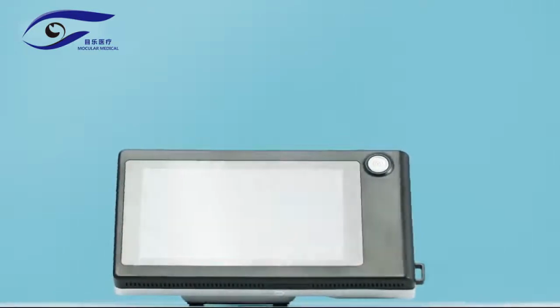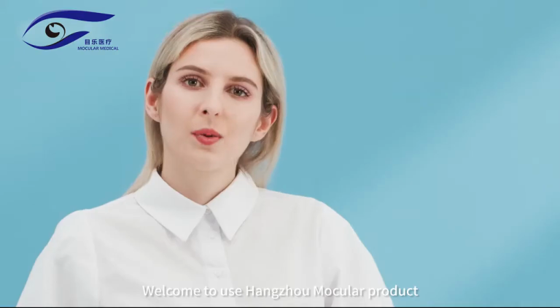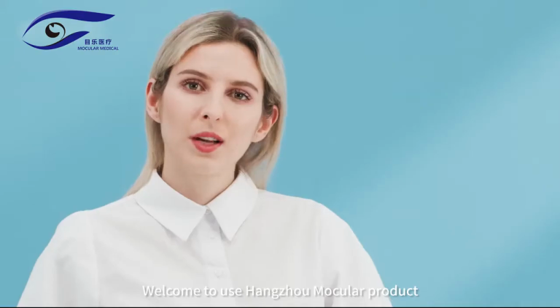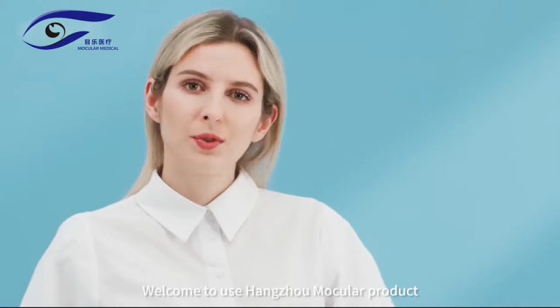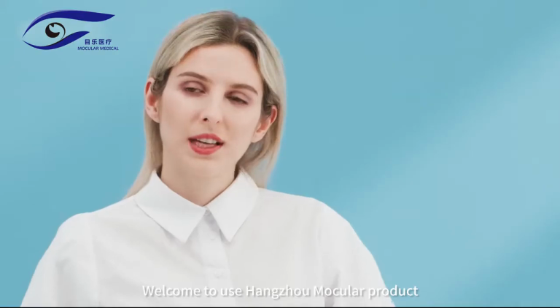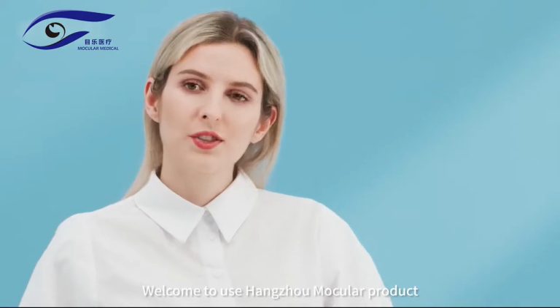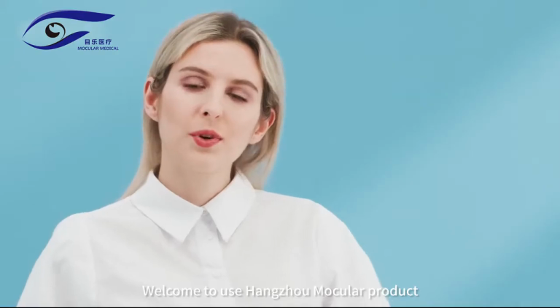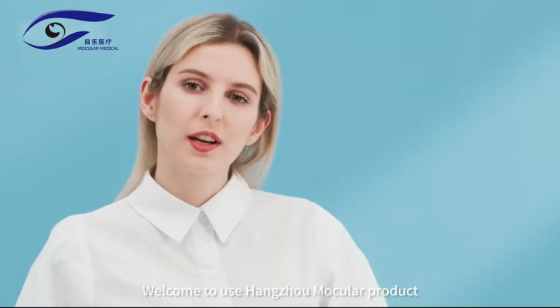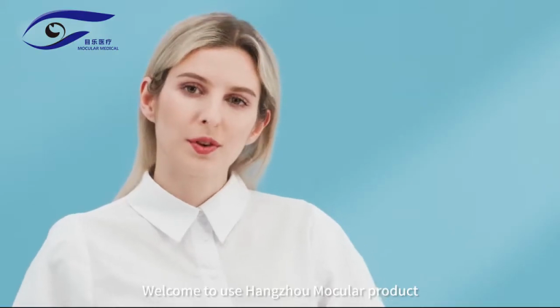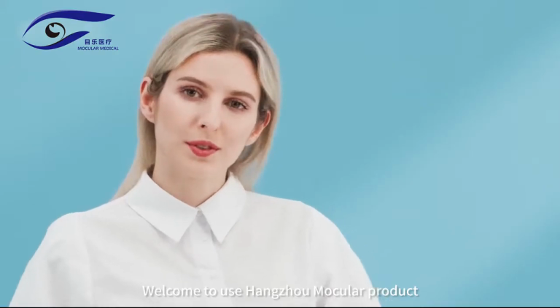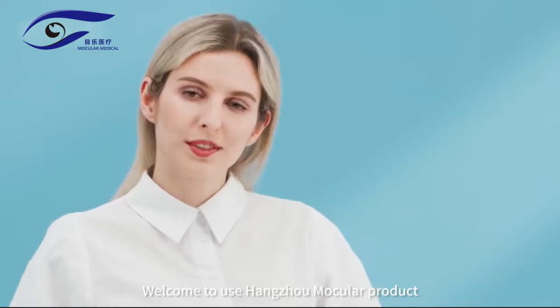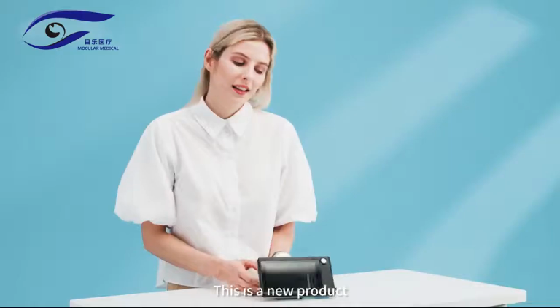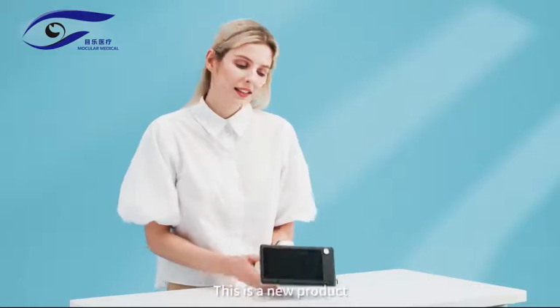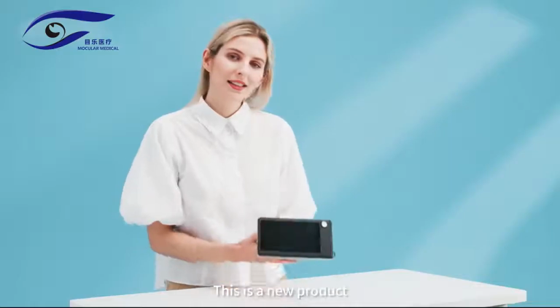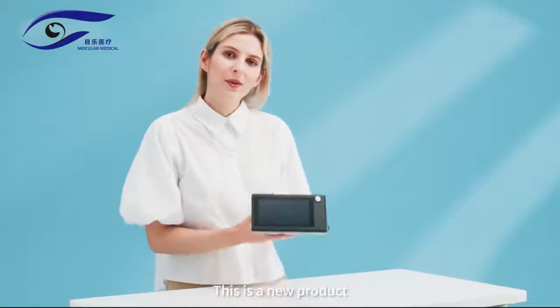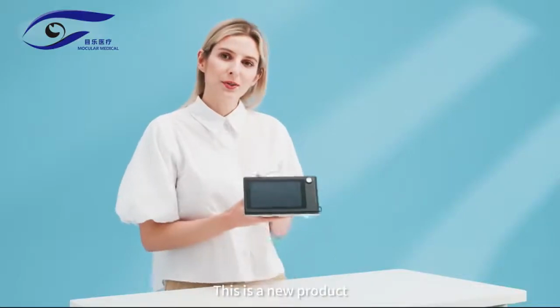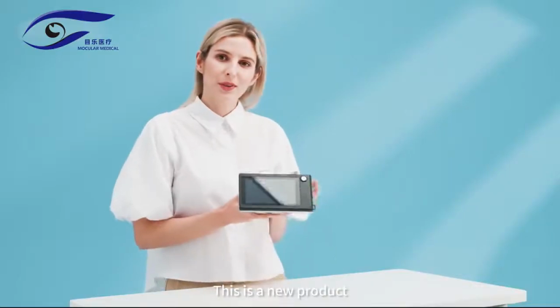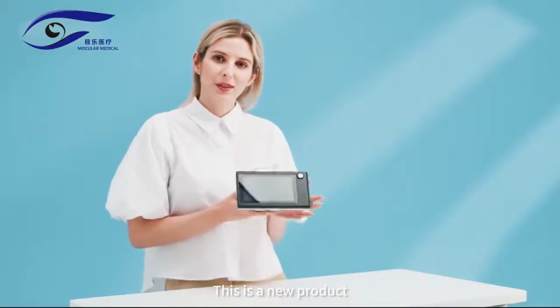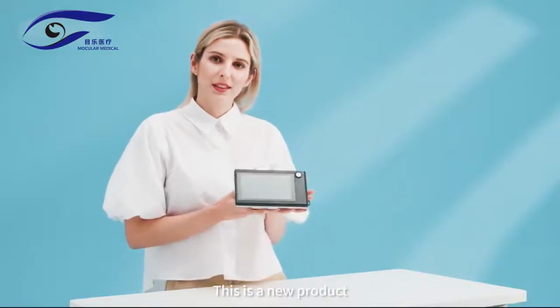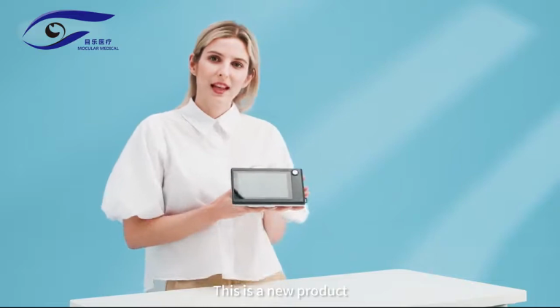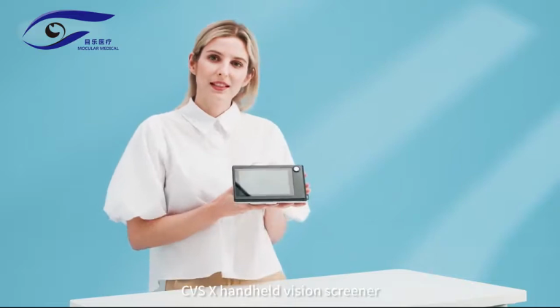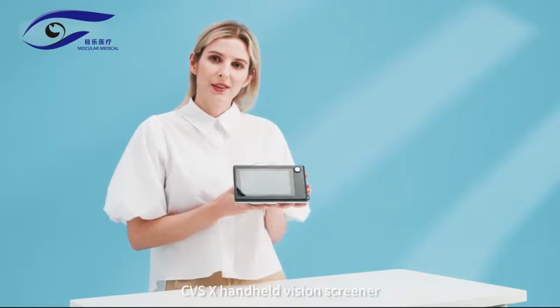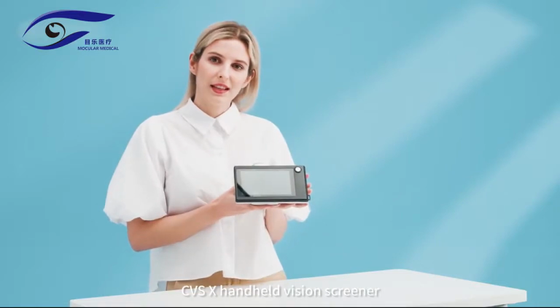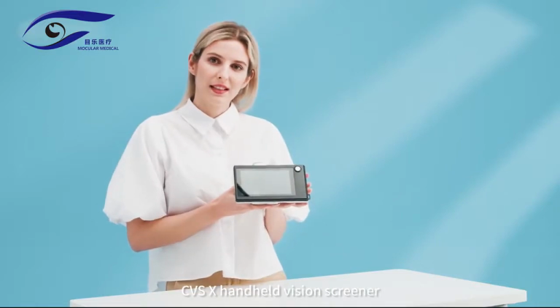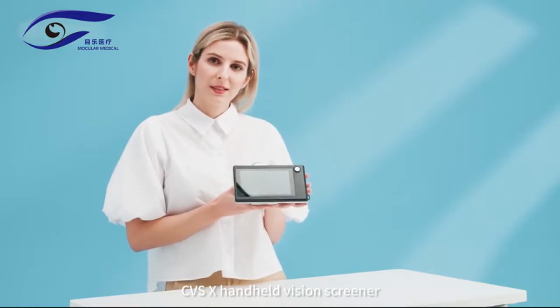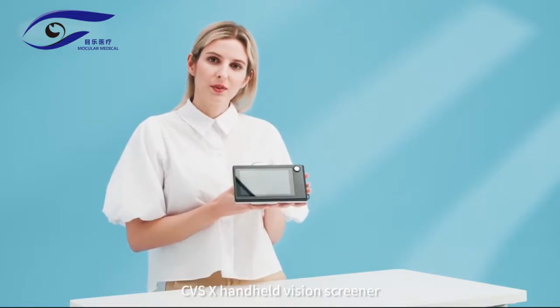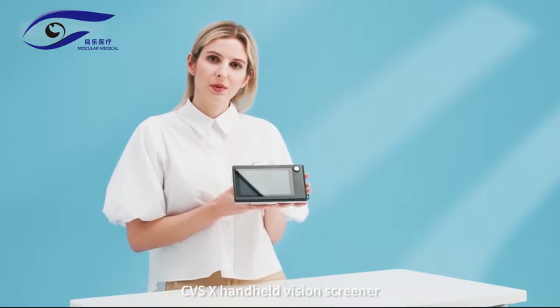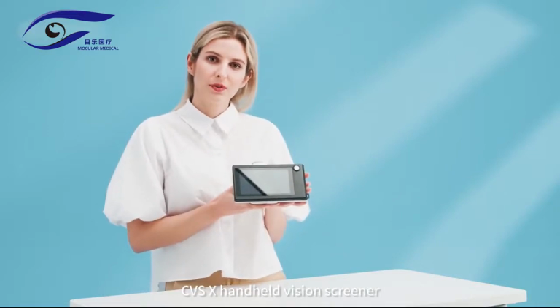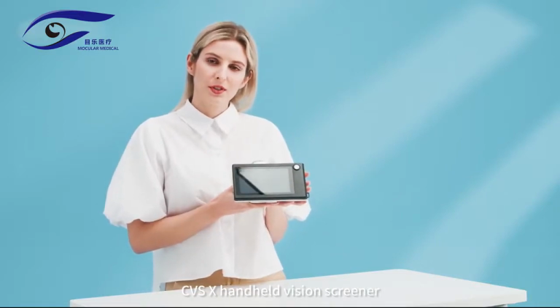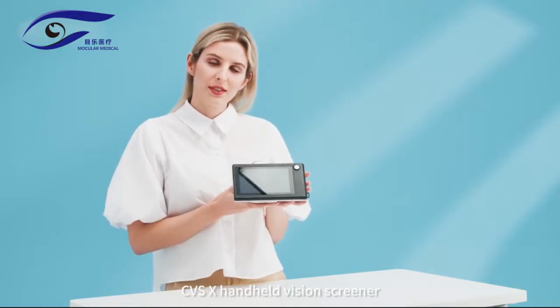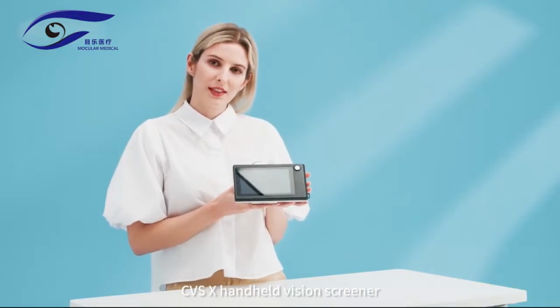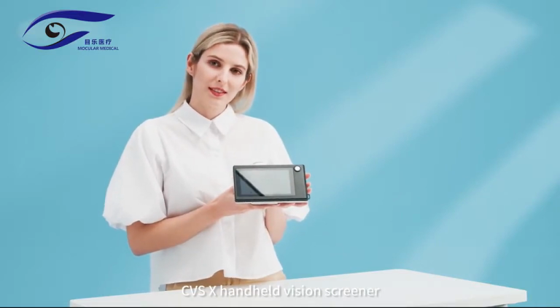Welcome to Hanjo Mocular products. This is our new product, the SVSX Portable Vision Screener.